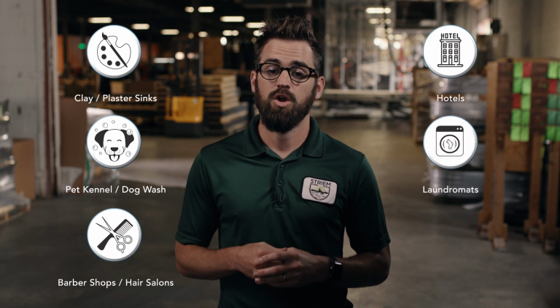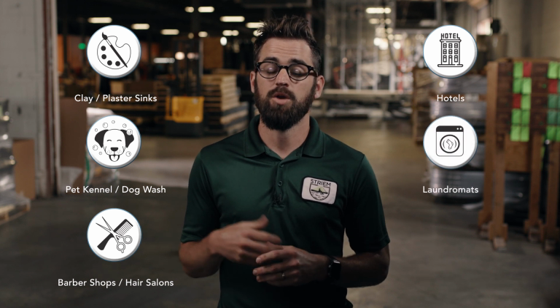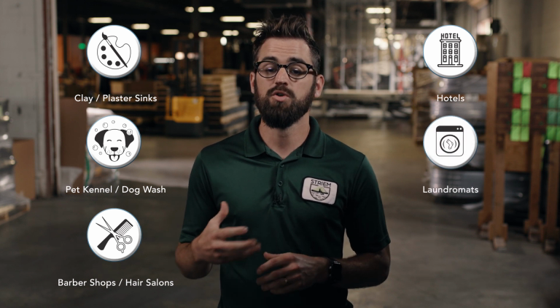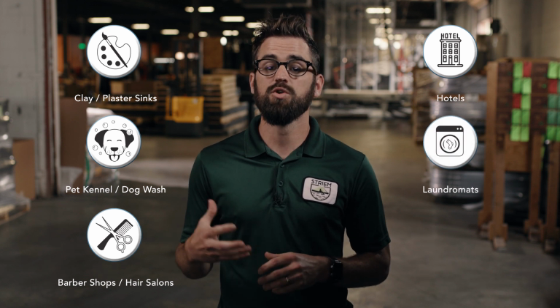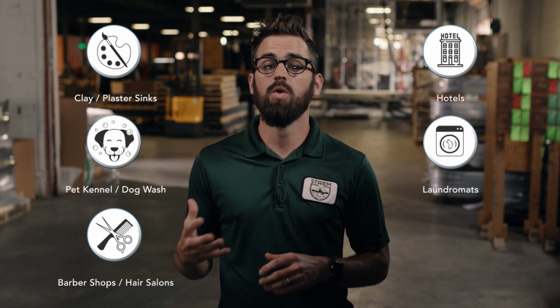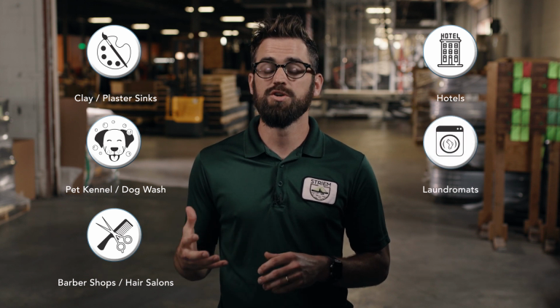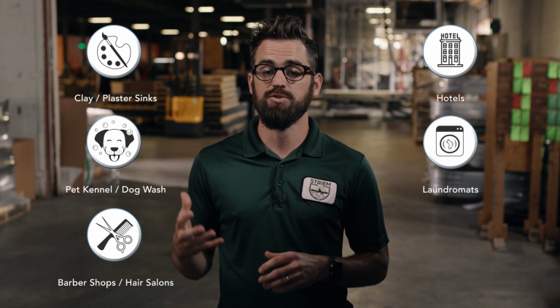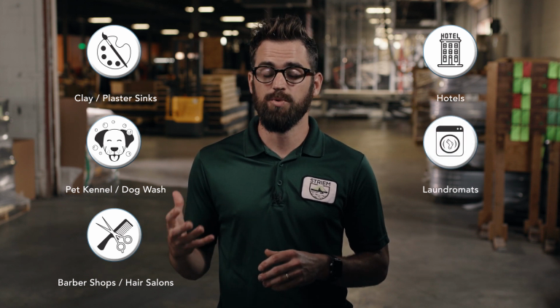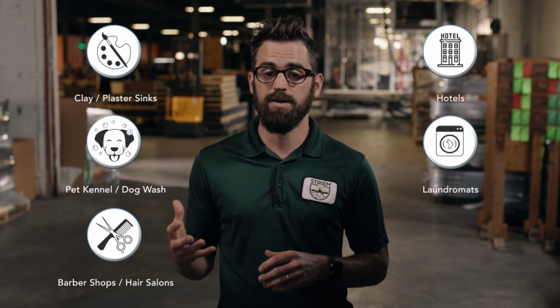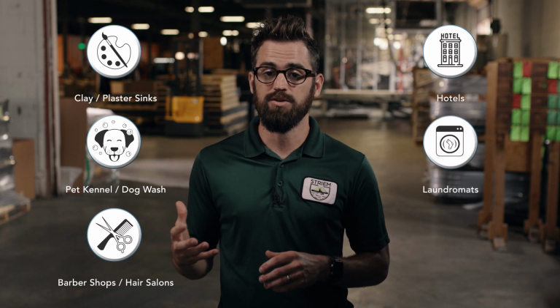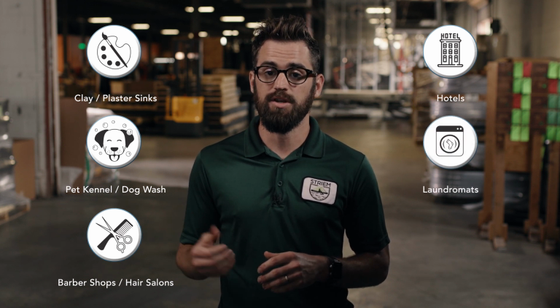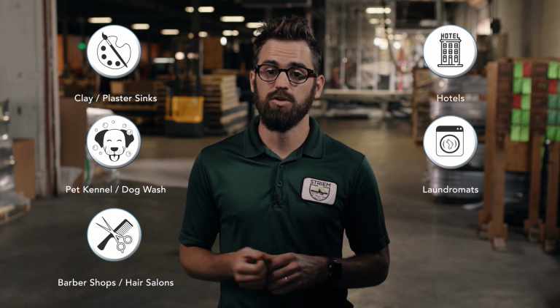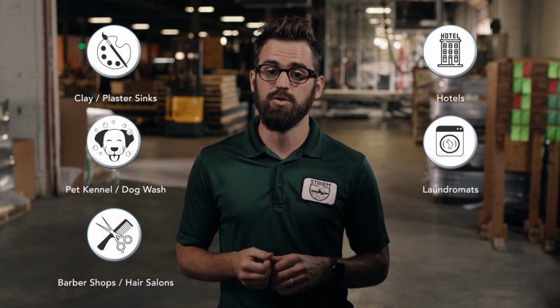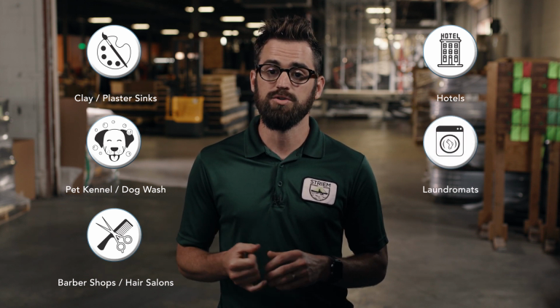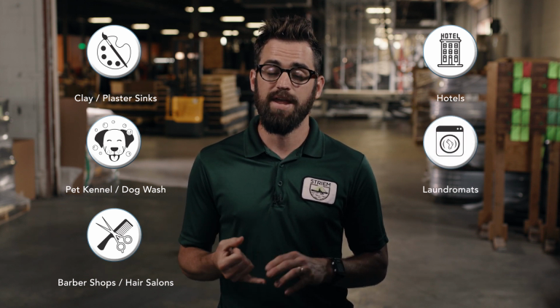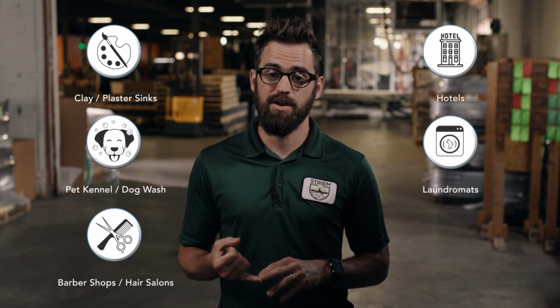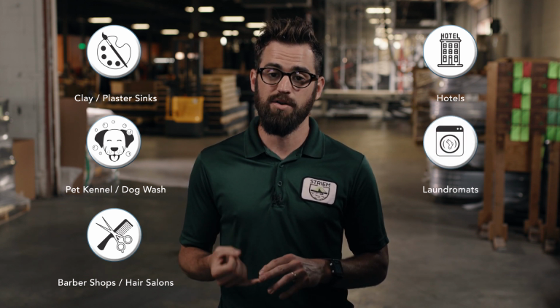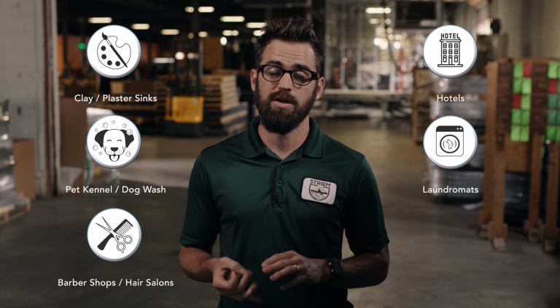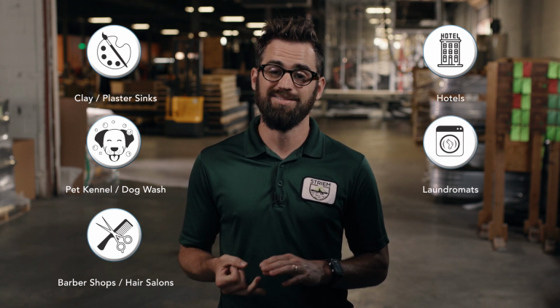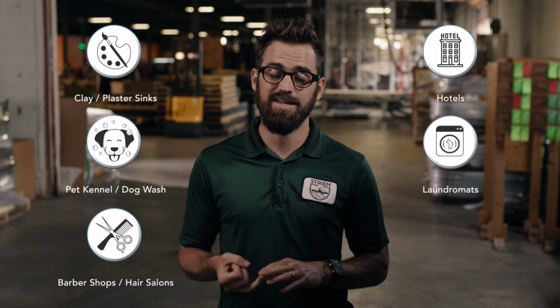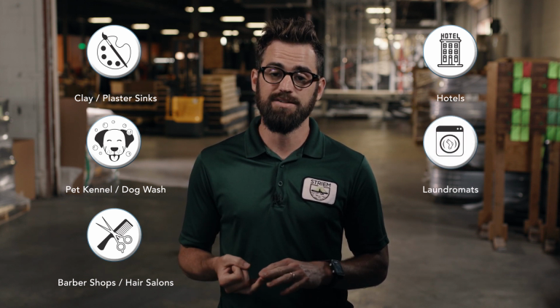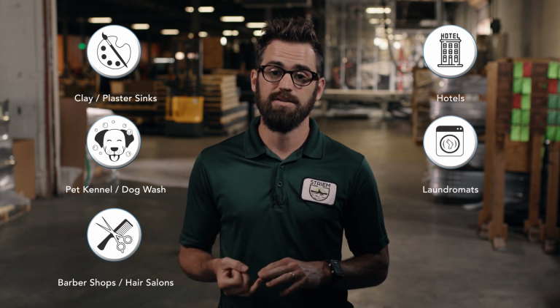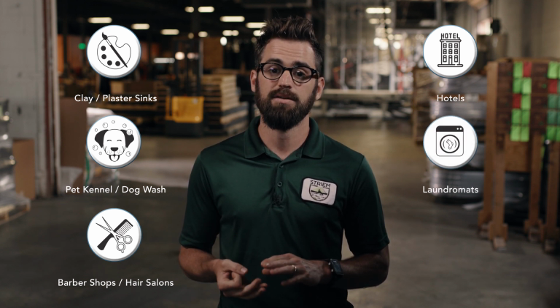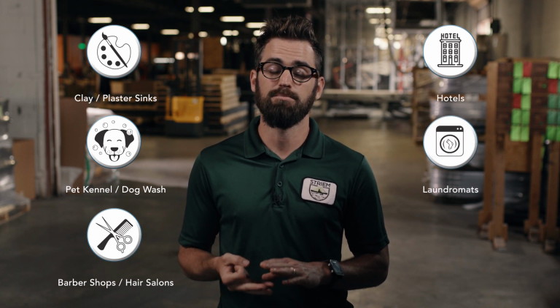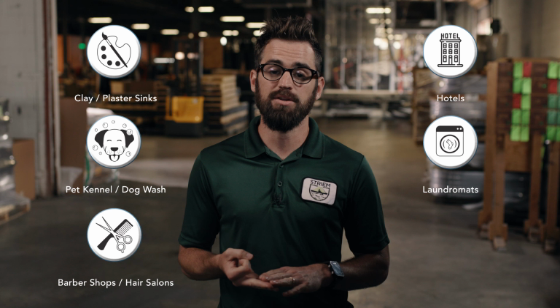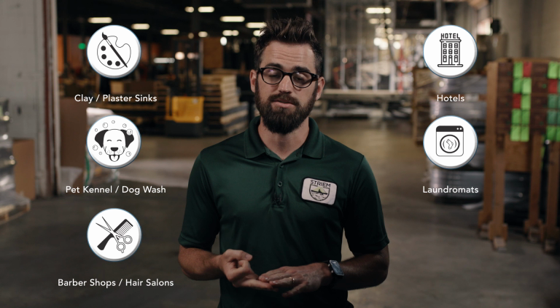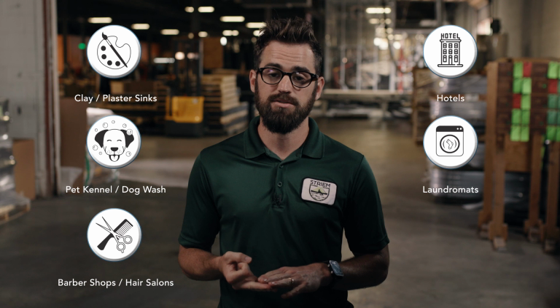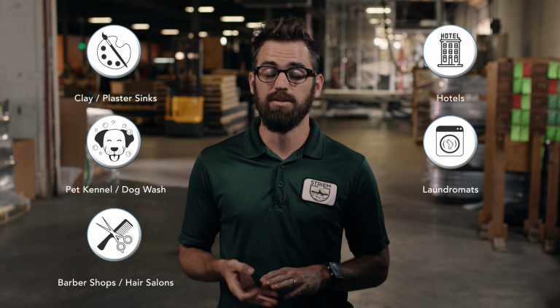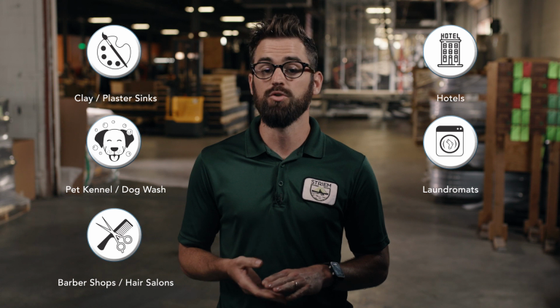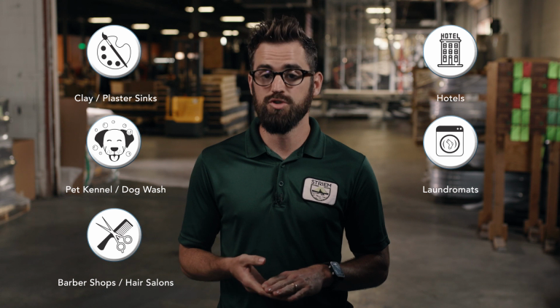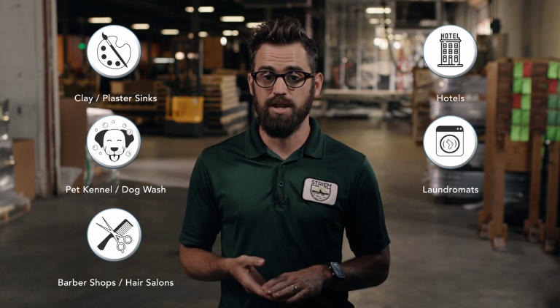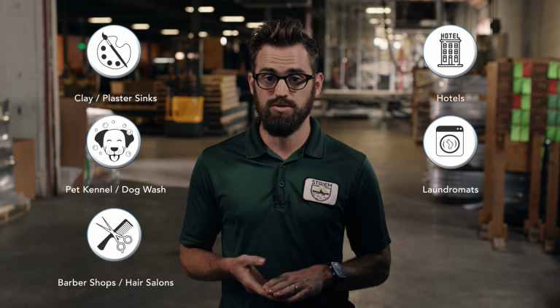Commercial washer drainage includes hair, lint, buttons, and loose change.